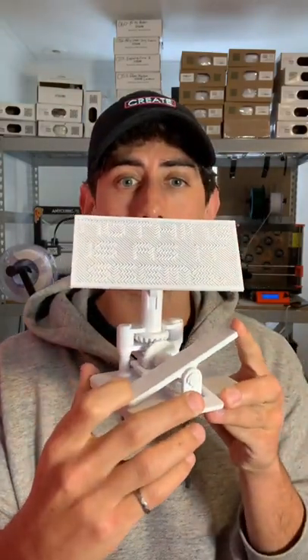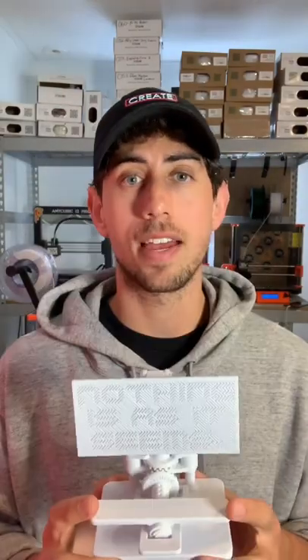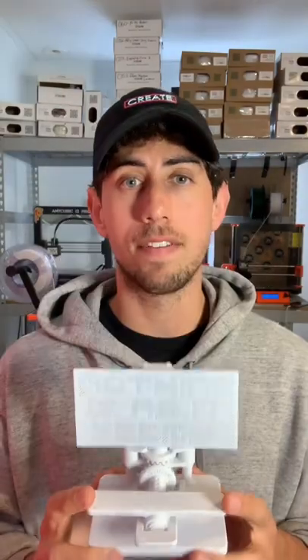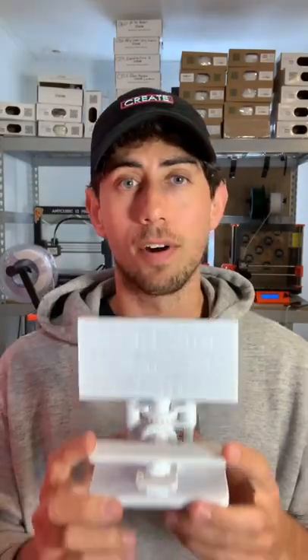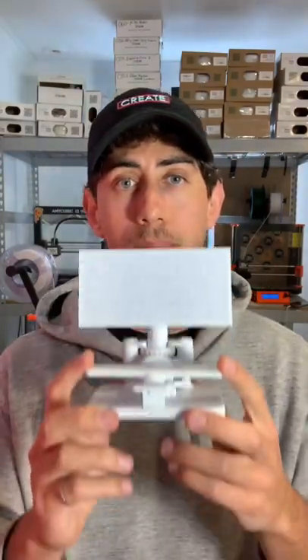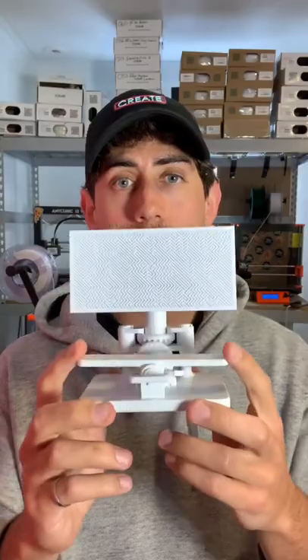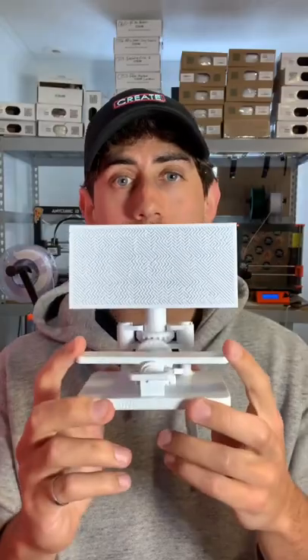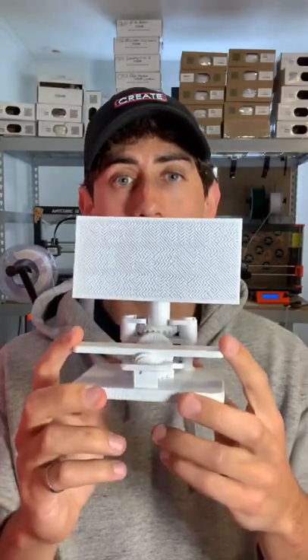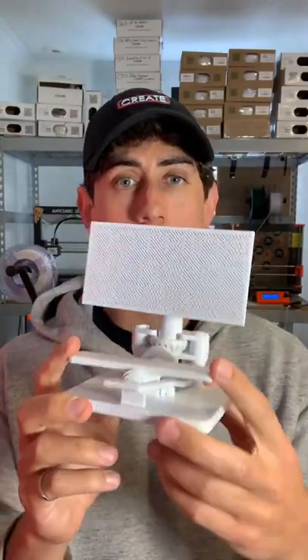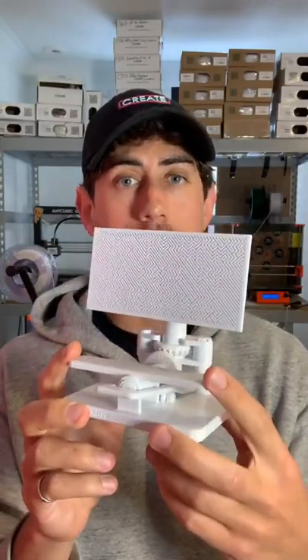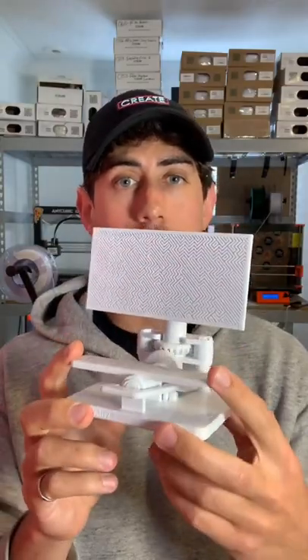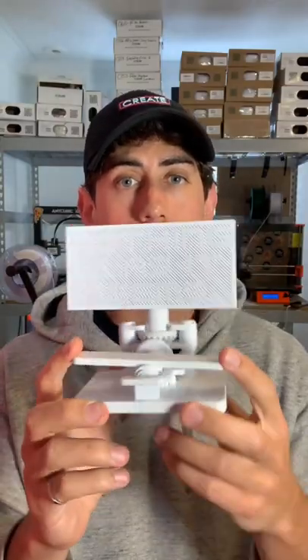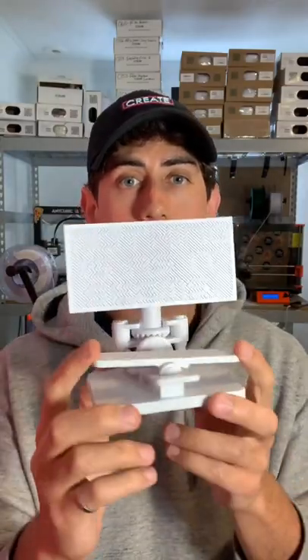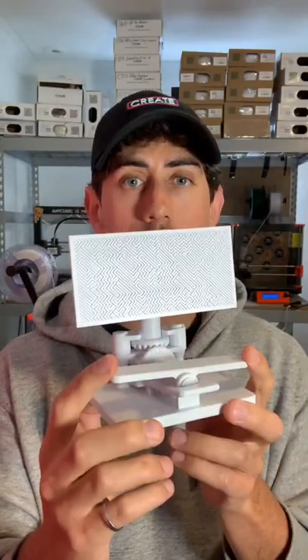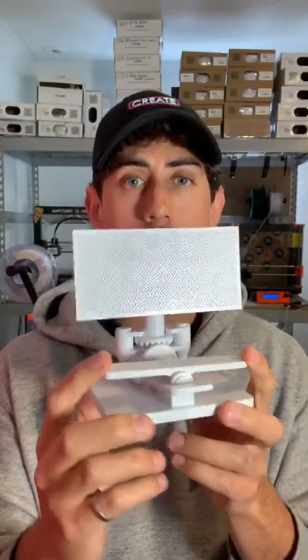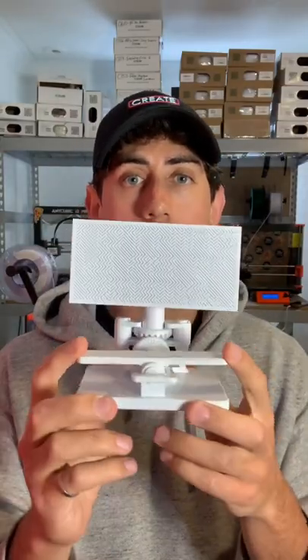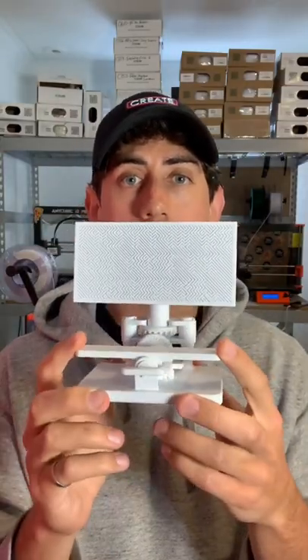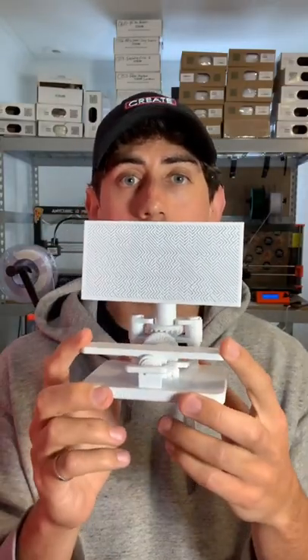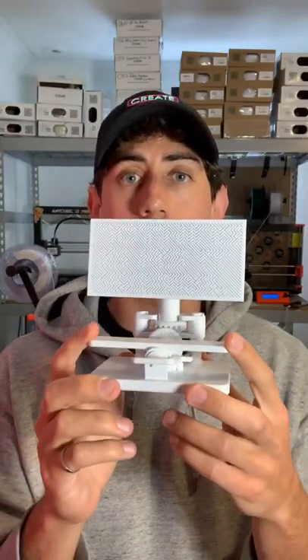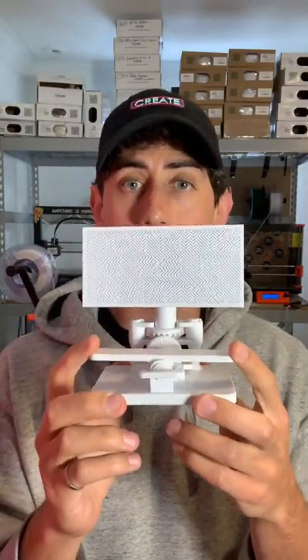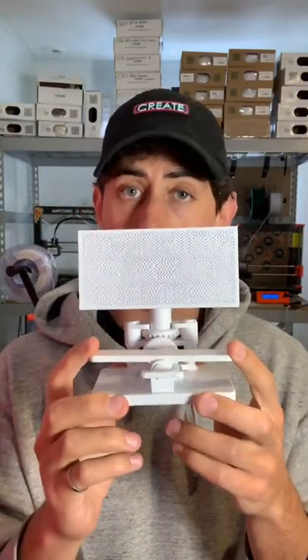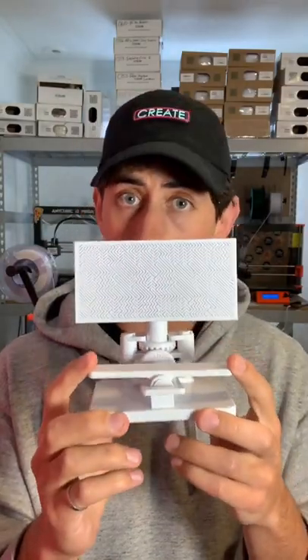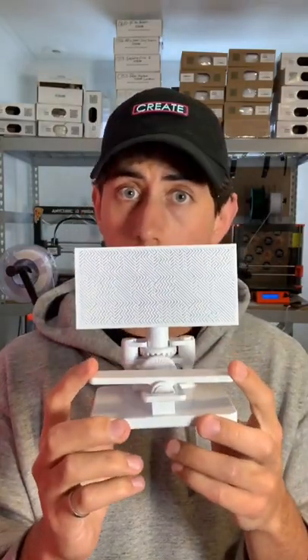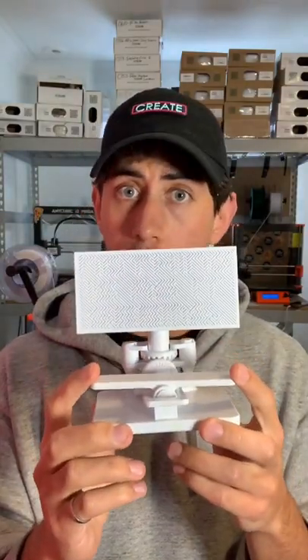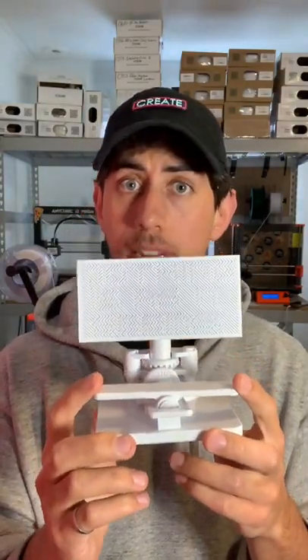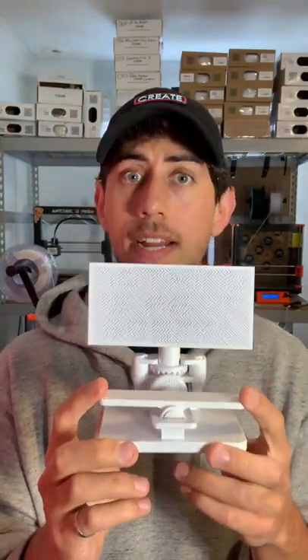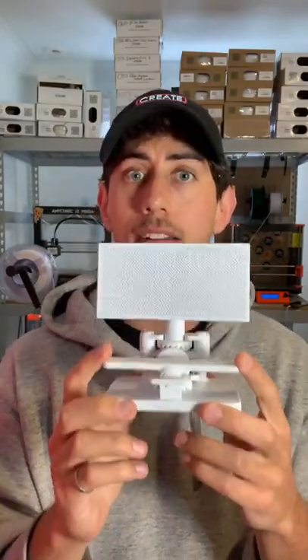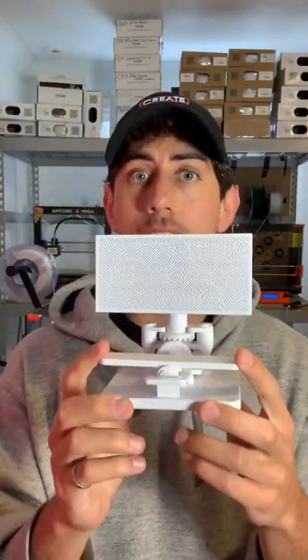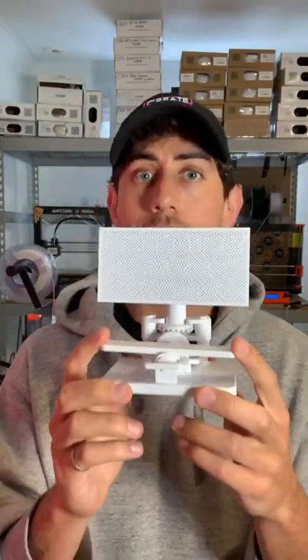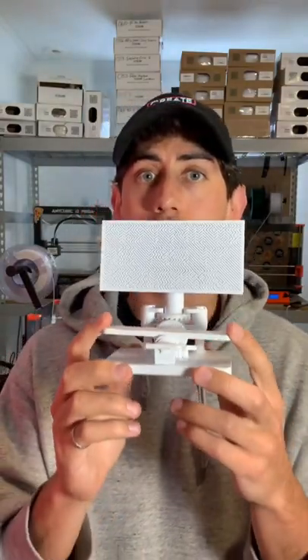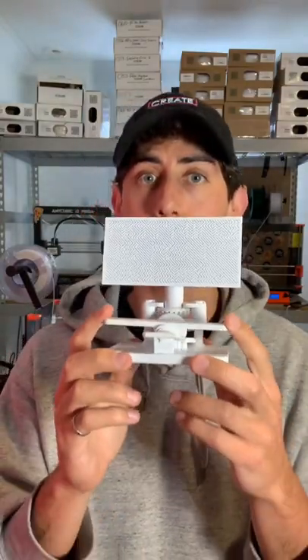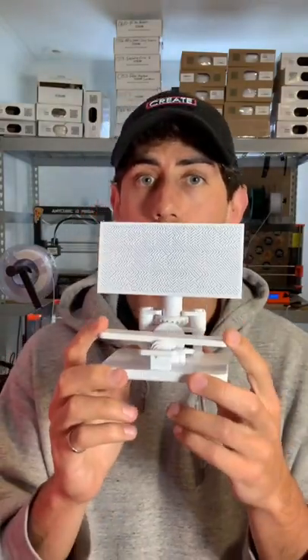If you want to print this kinetic sculpture yourself, the files are available on my website. The link is in my bio.